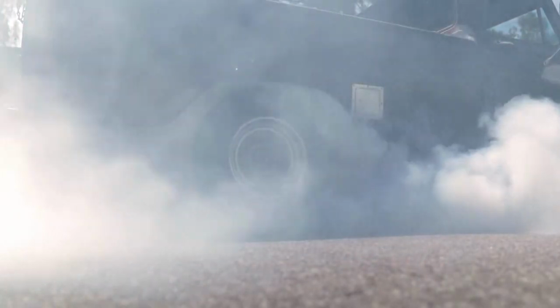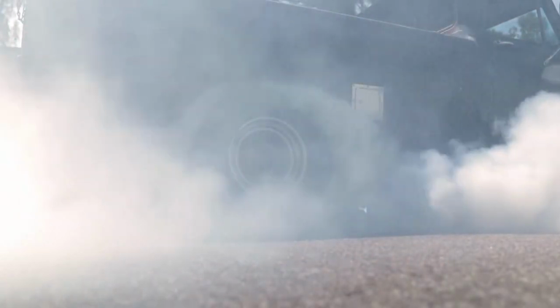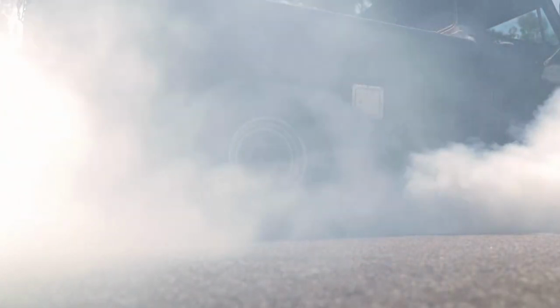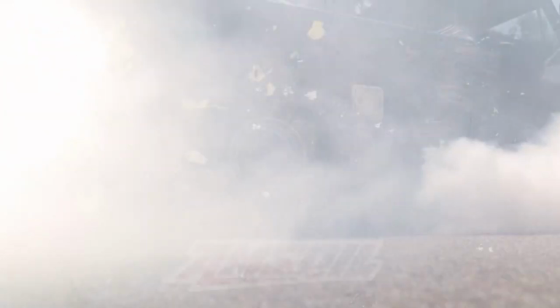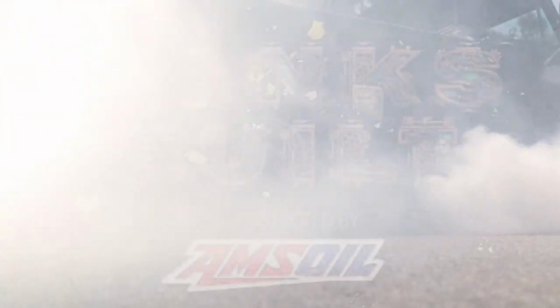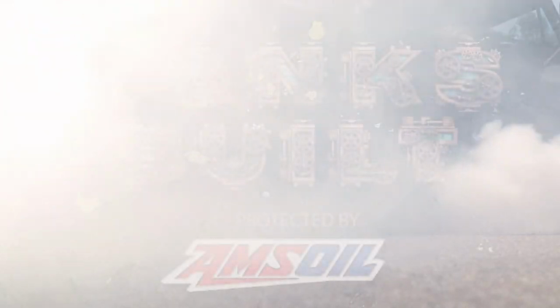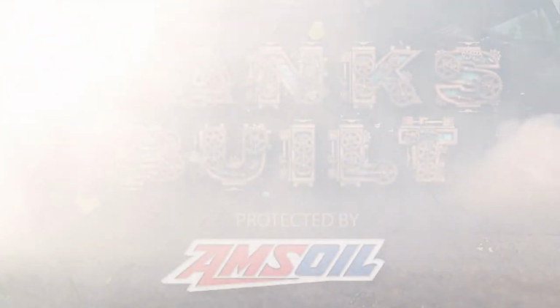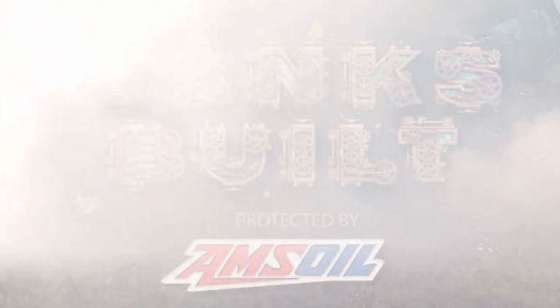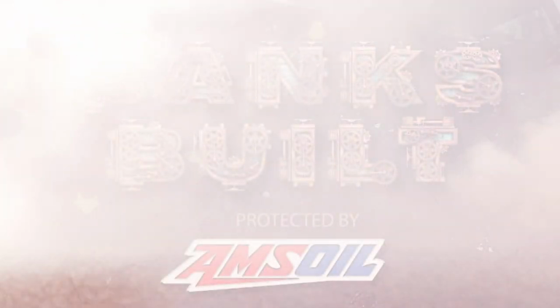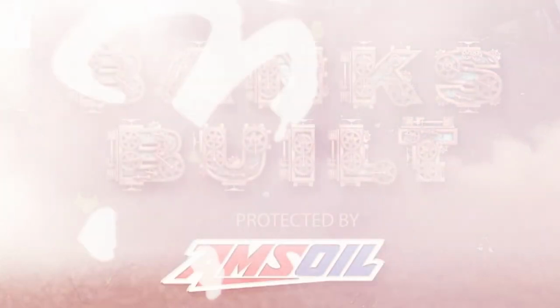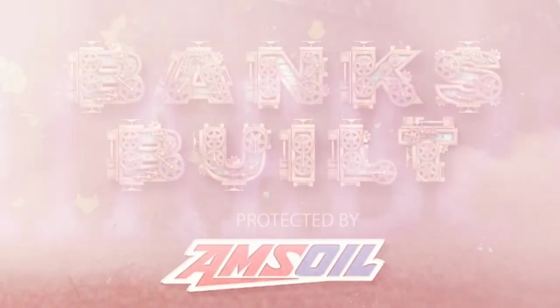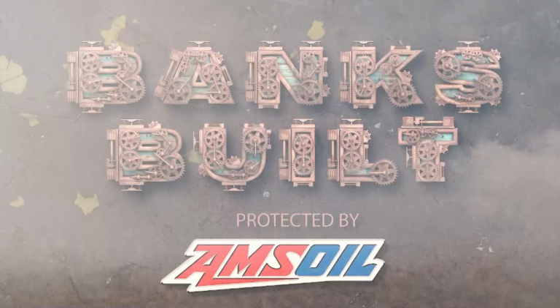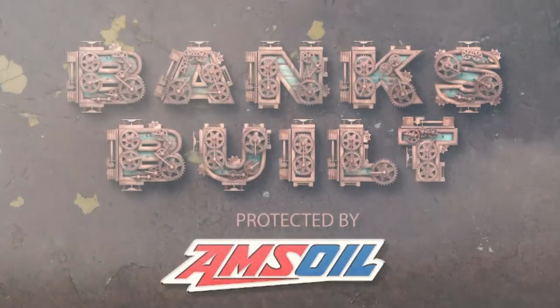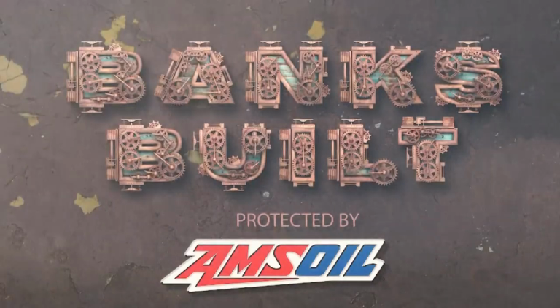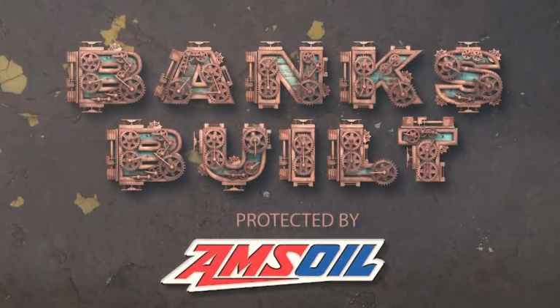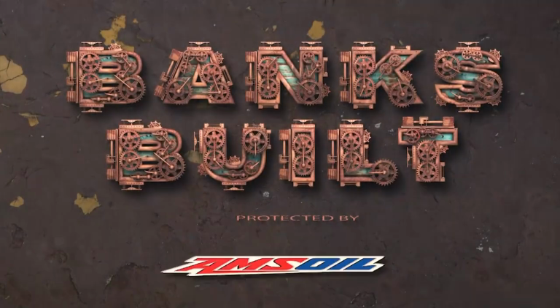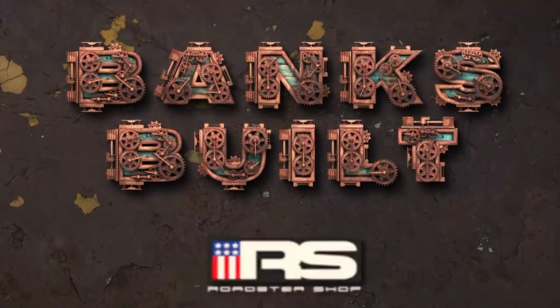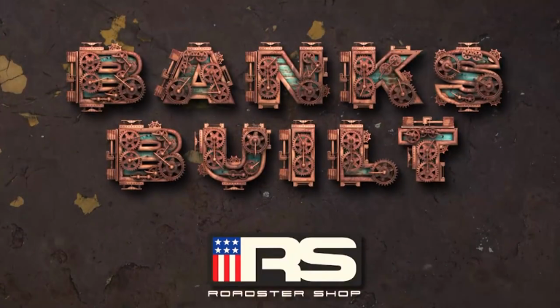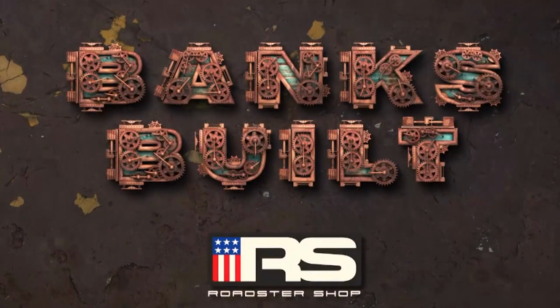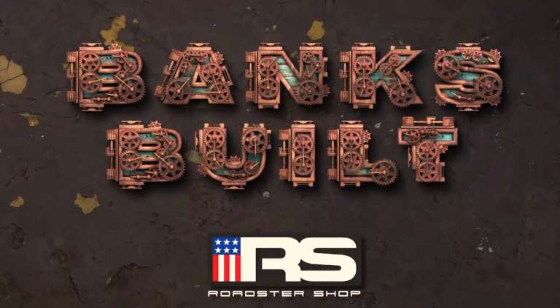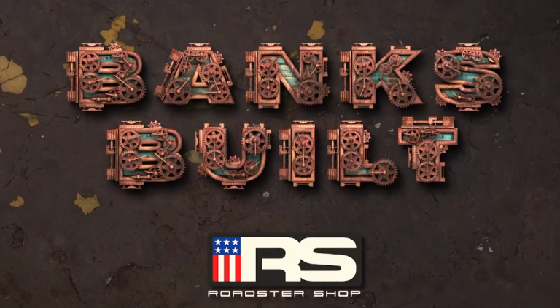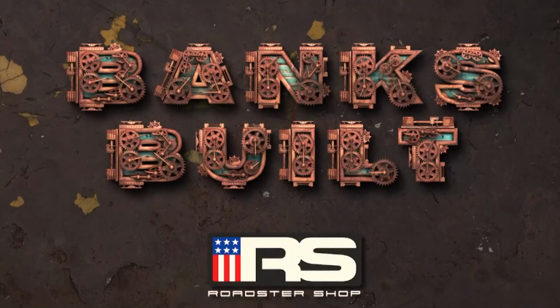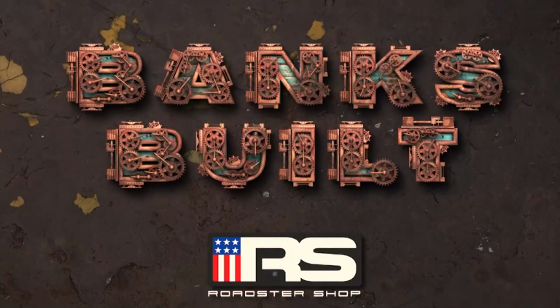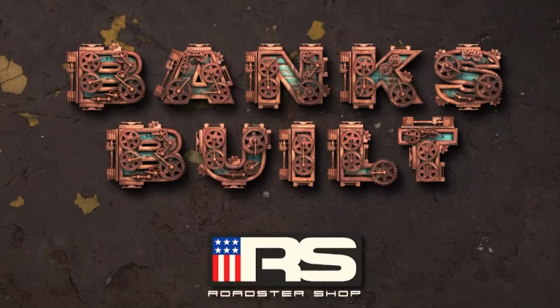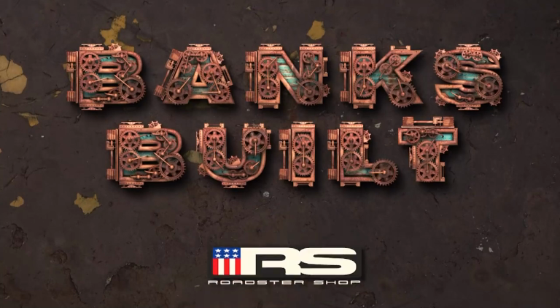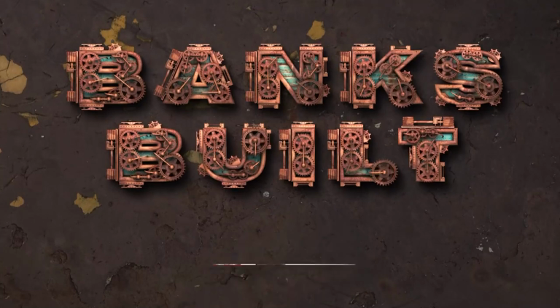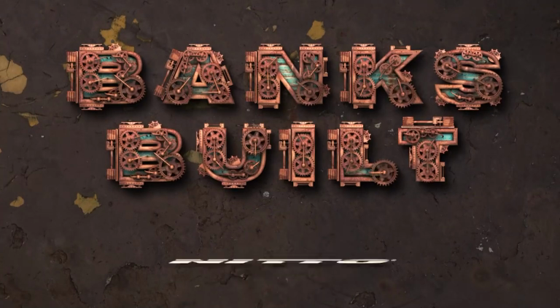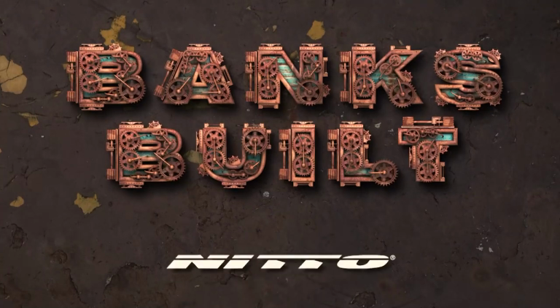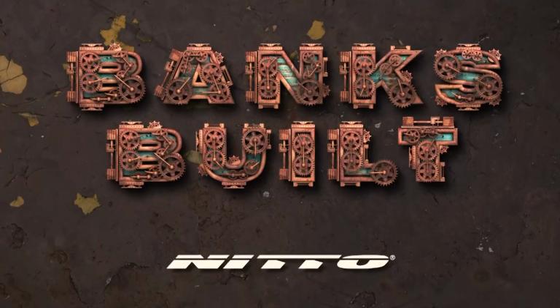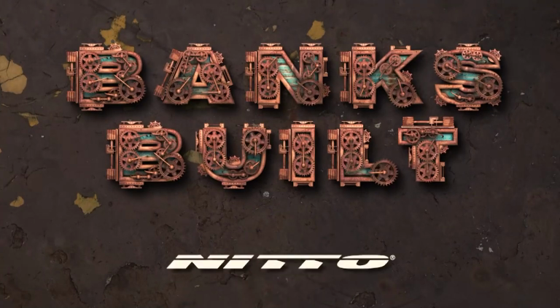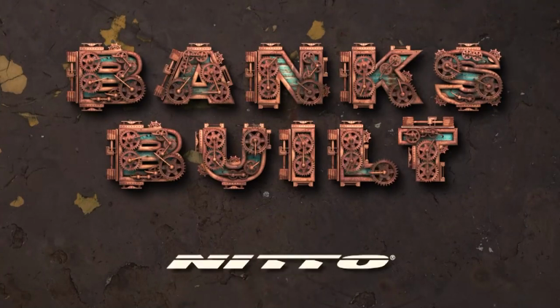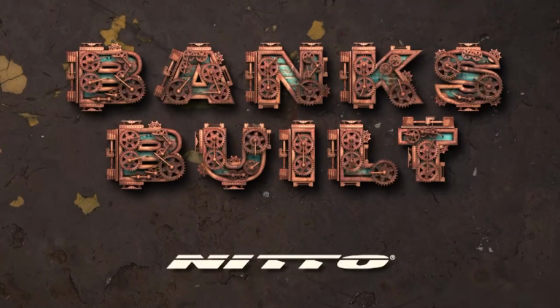Binx Built. Protected by Amsoil. With support from Roadster Shop and Nitto.